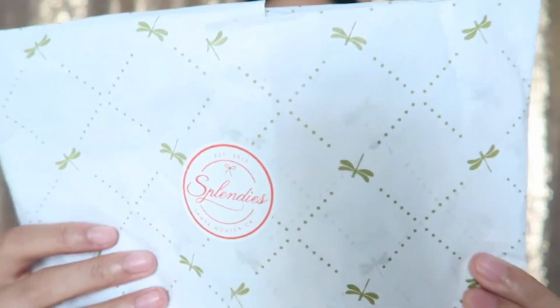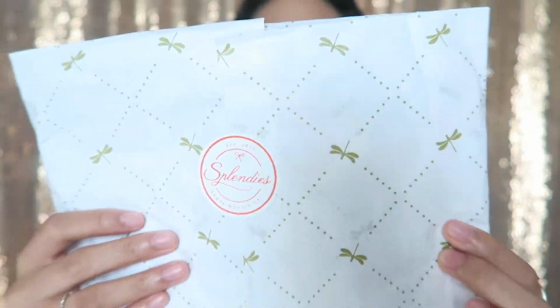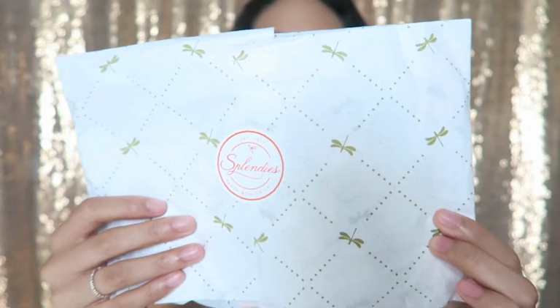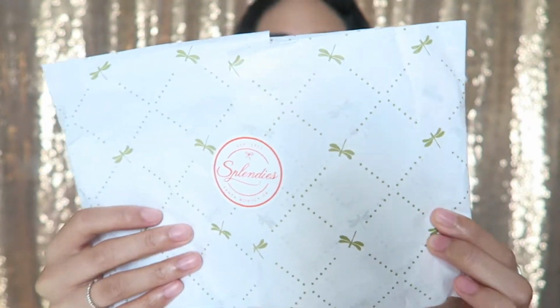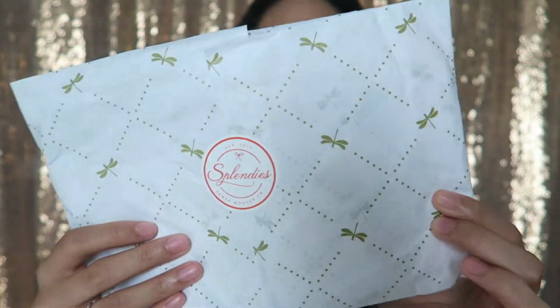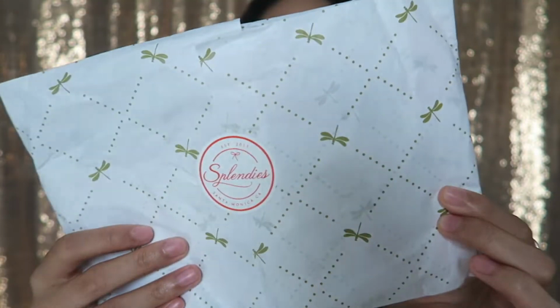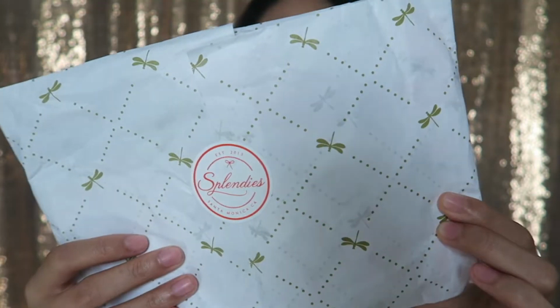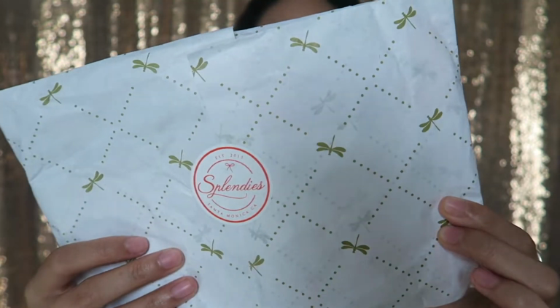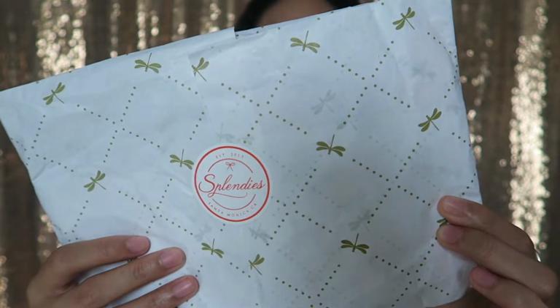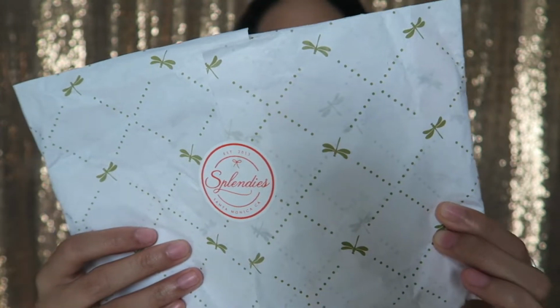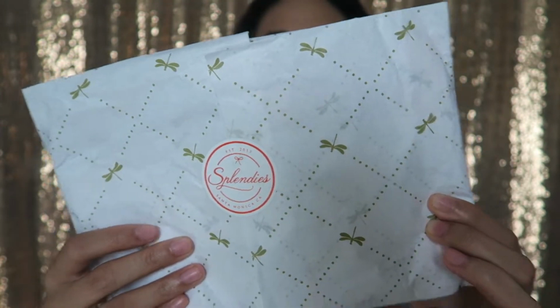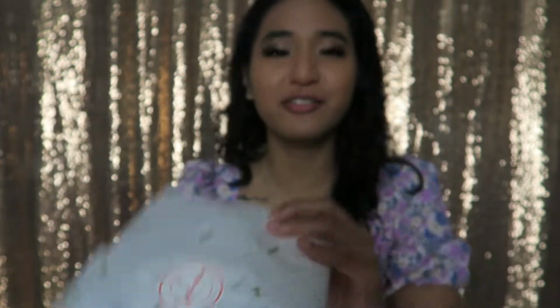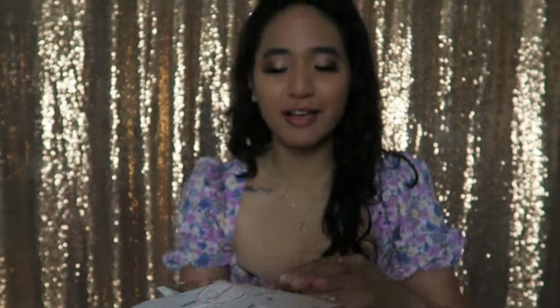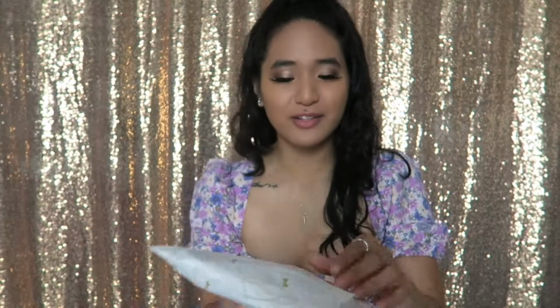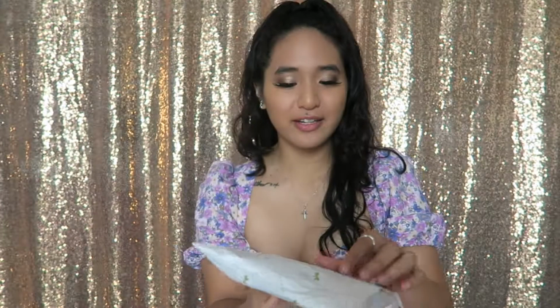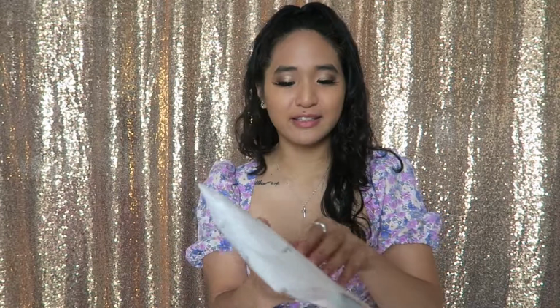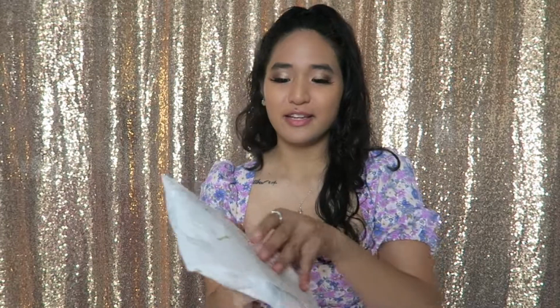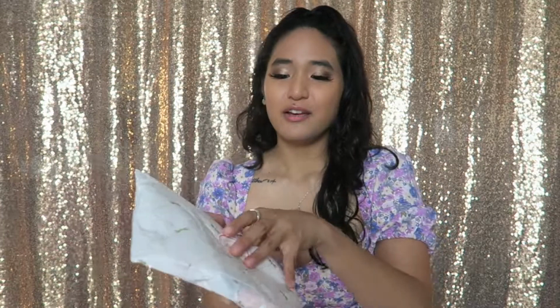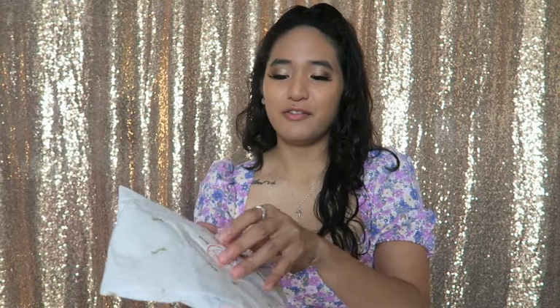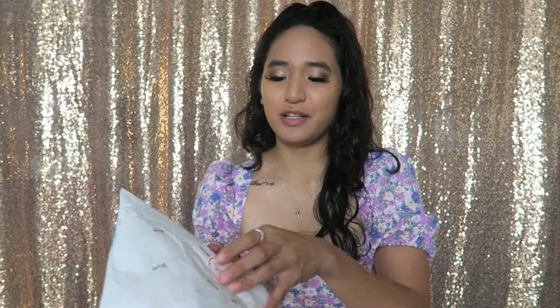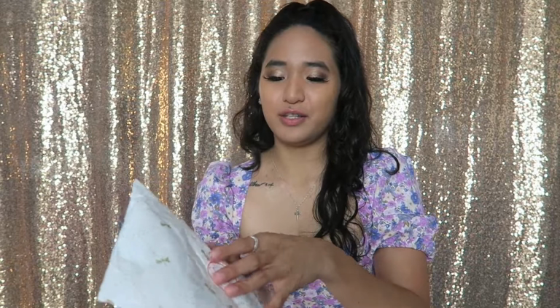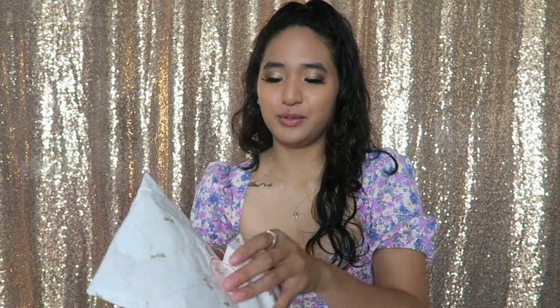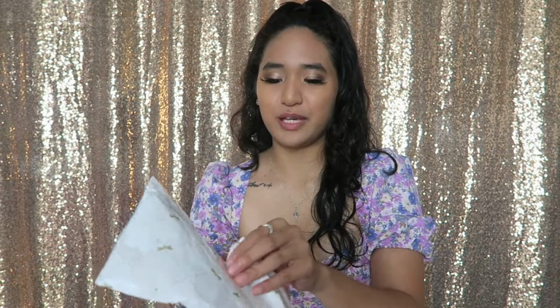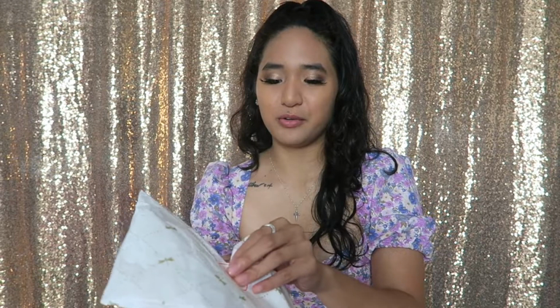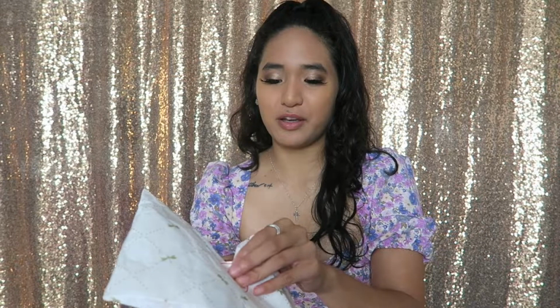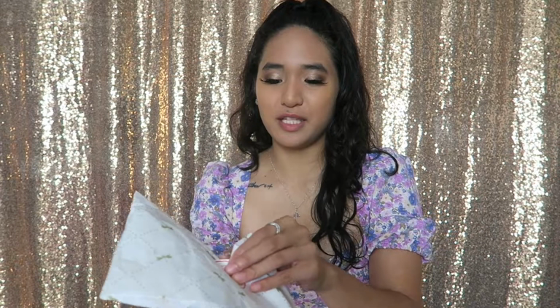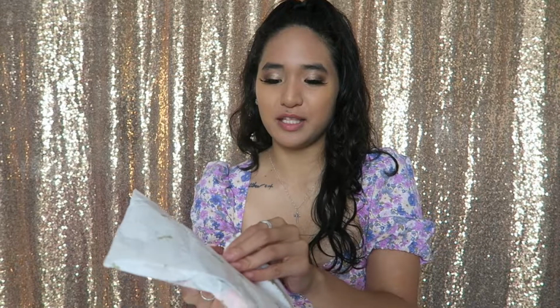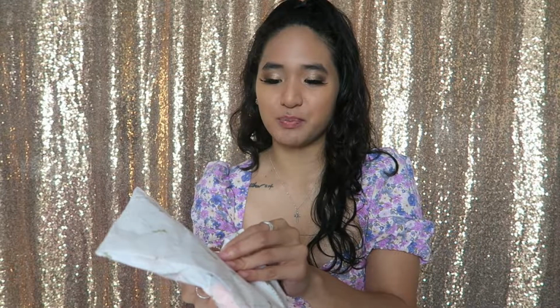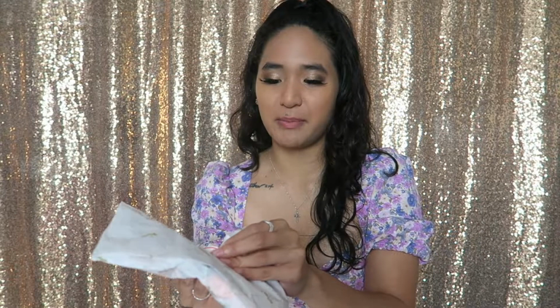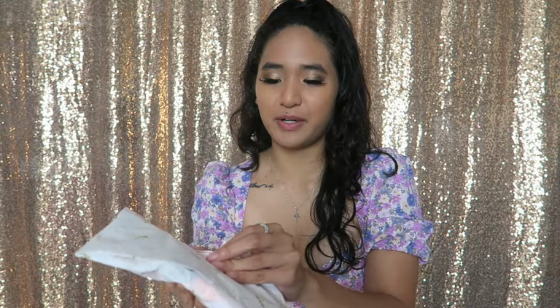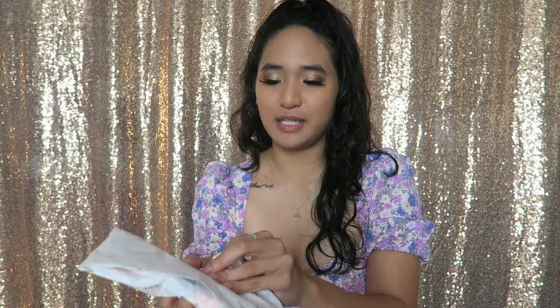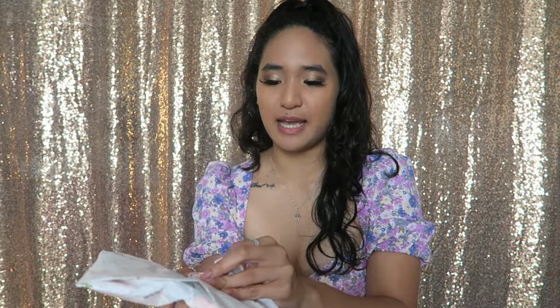So this is the paper for this month — it's got some pretty dragonflies on it, very cute. I don't think I've seen this paper yet.